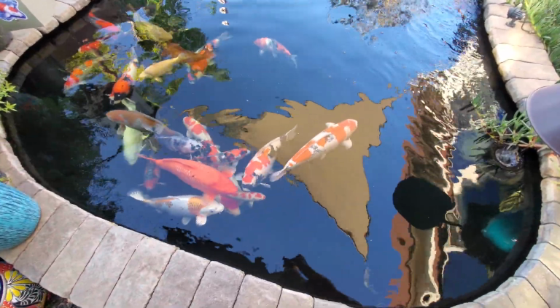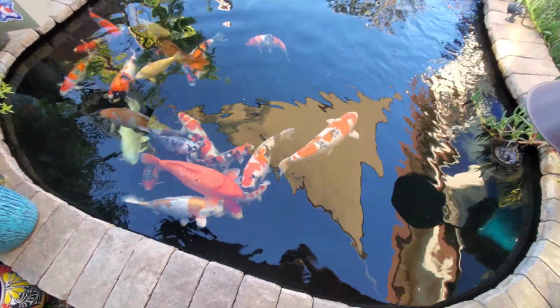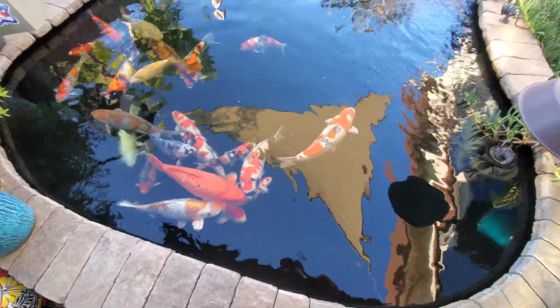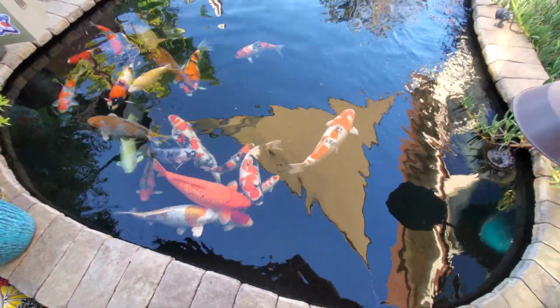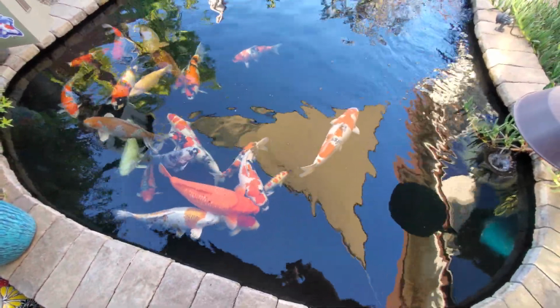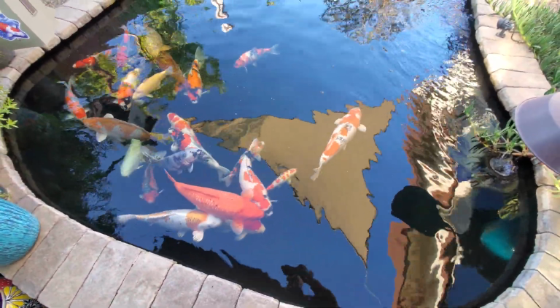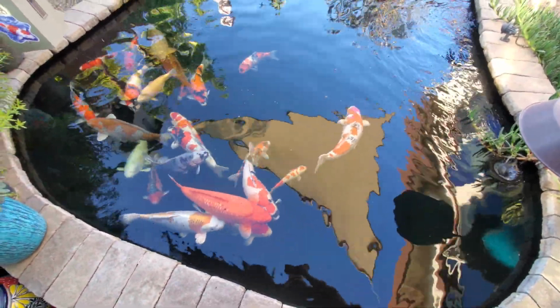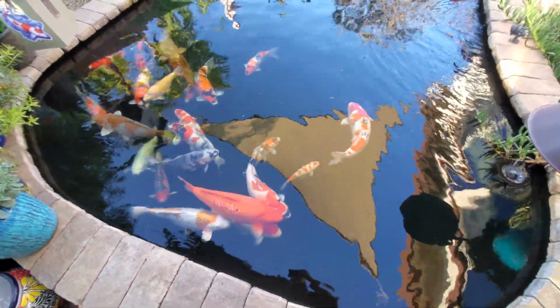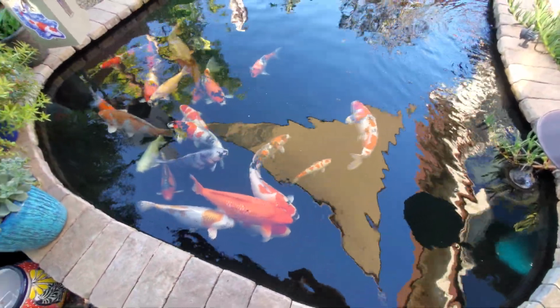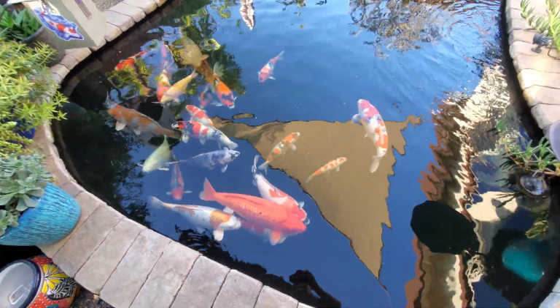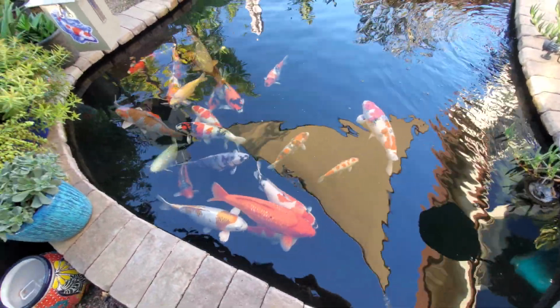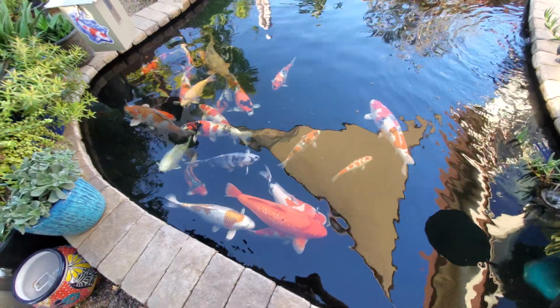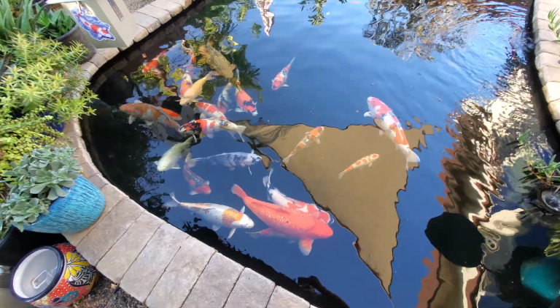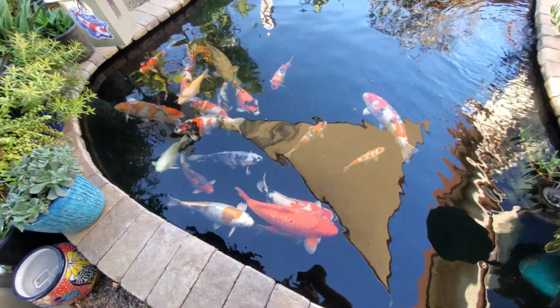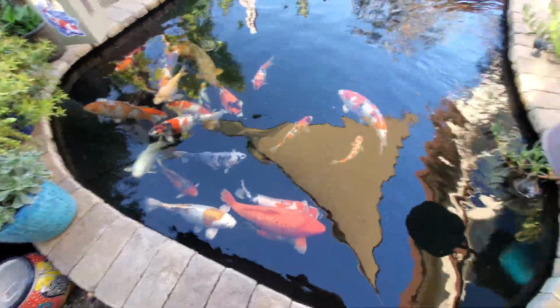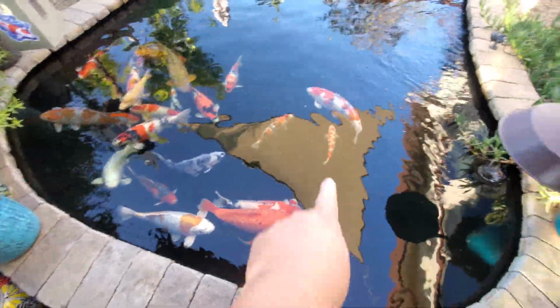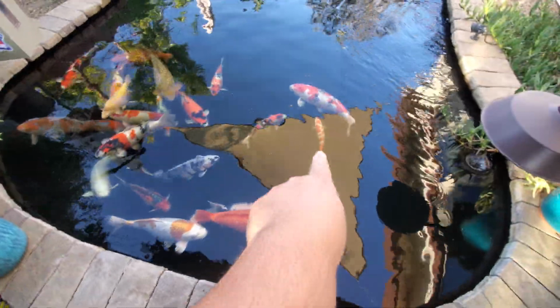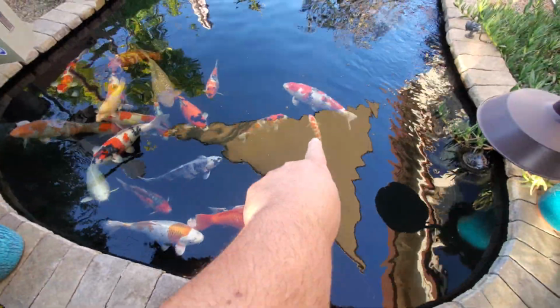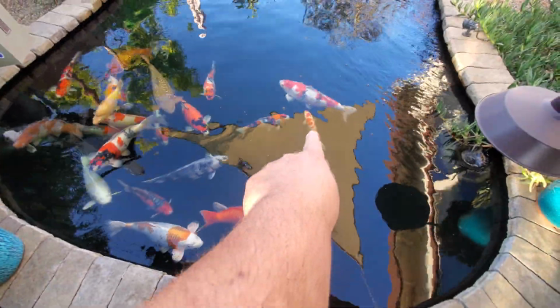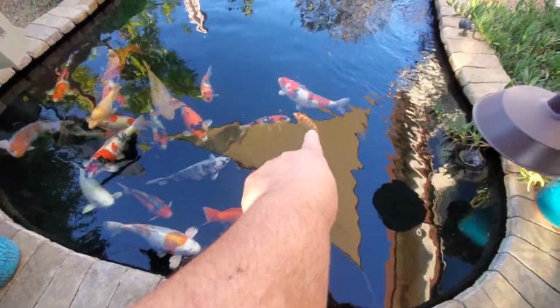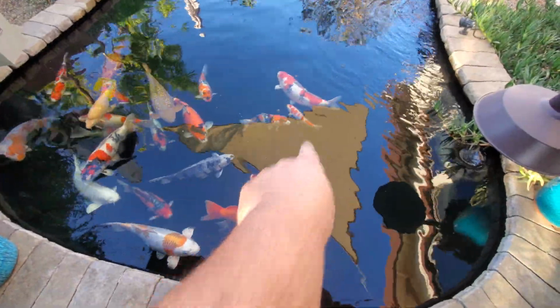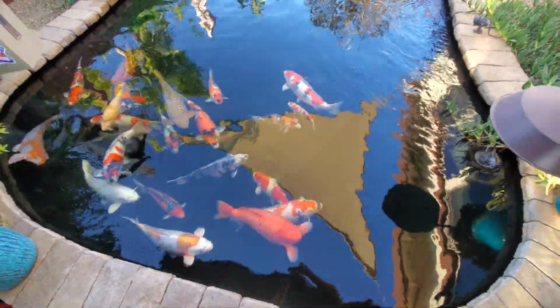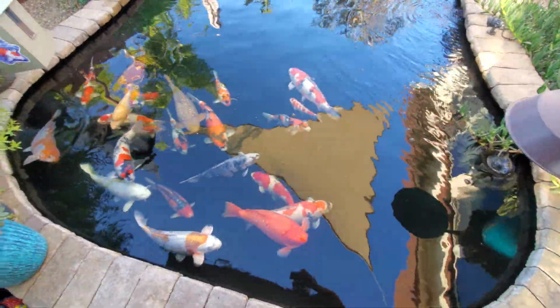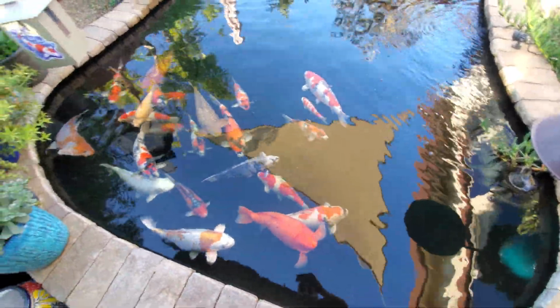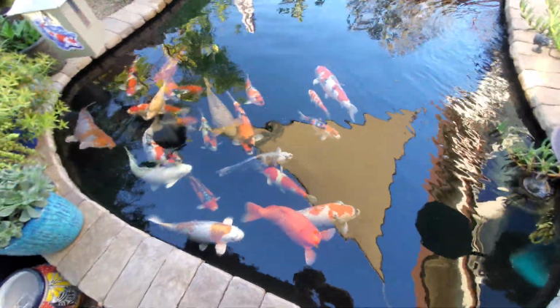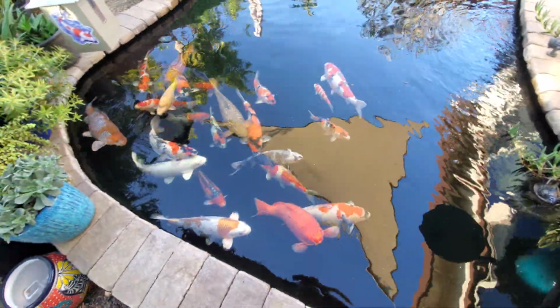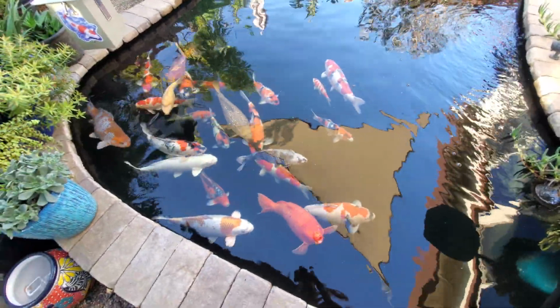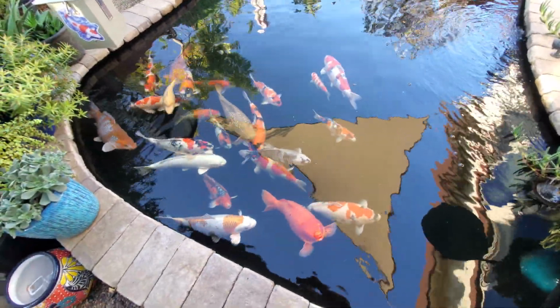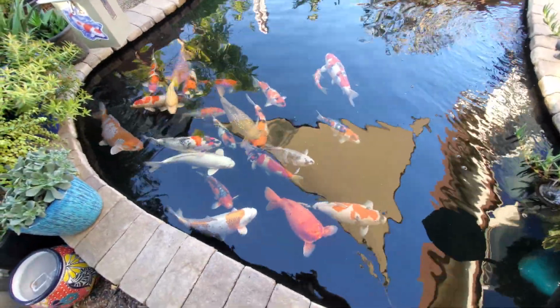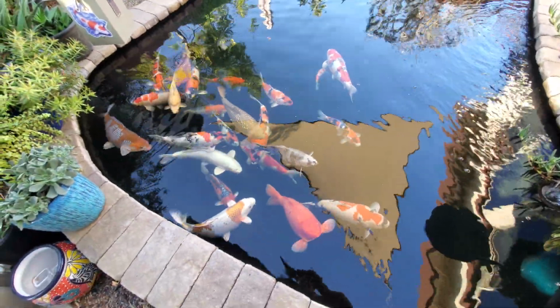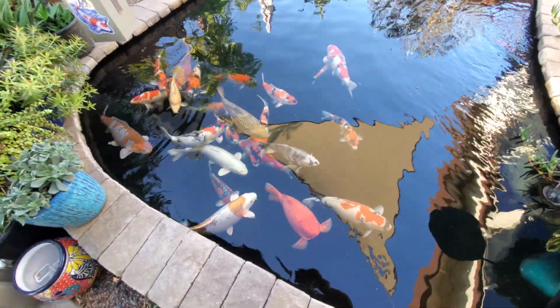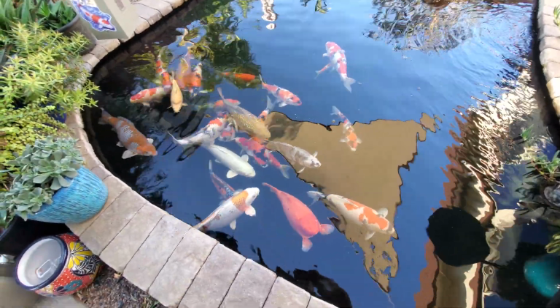The other new one is this little Issa Showa down there. And also that little multi-step Kohaku right there — those three little guys were new this year.